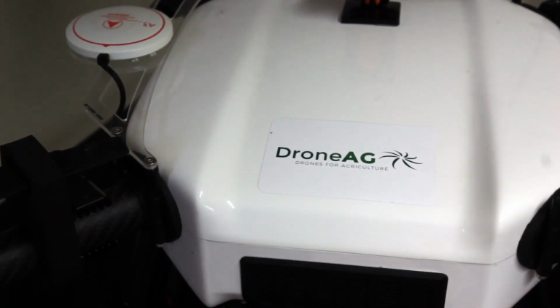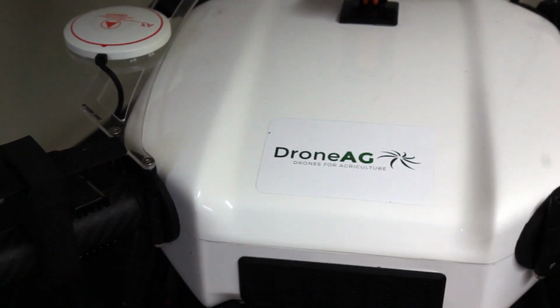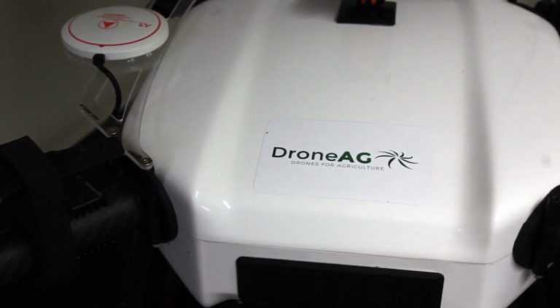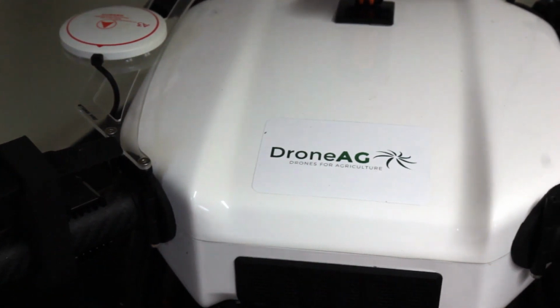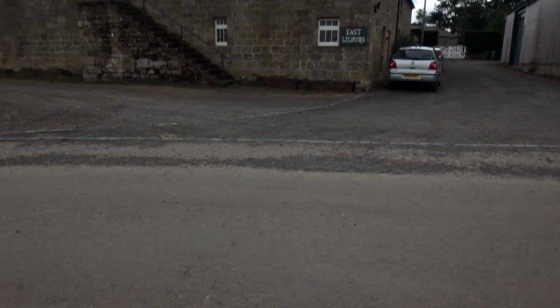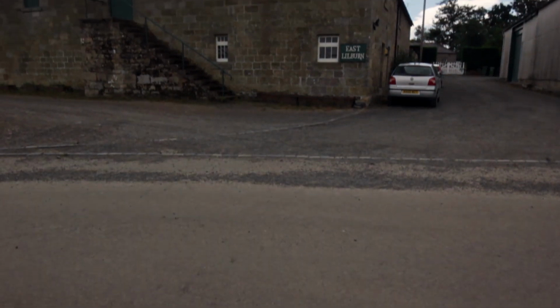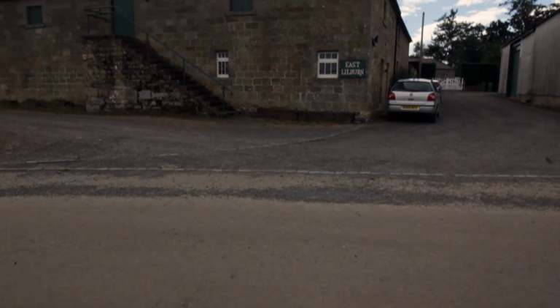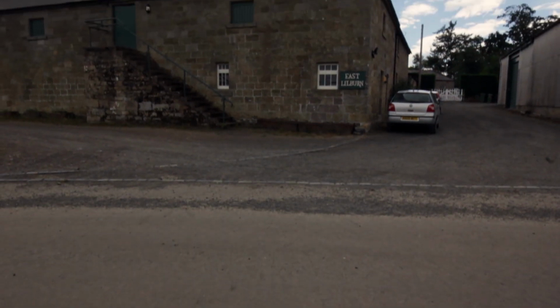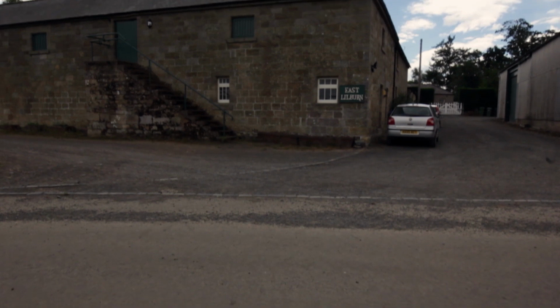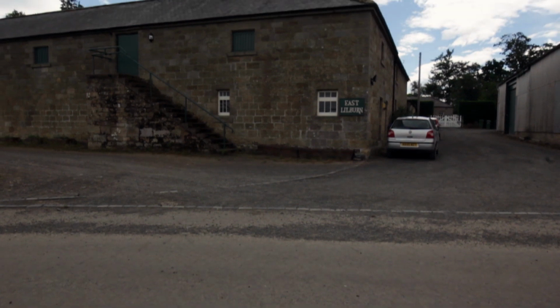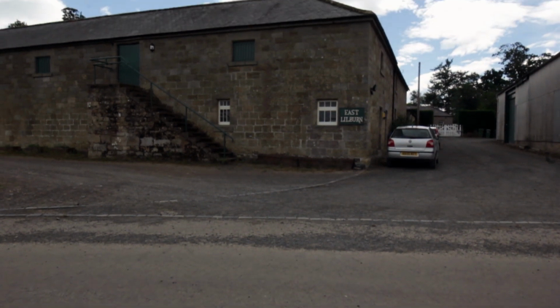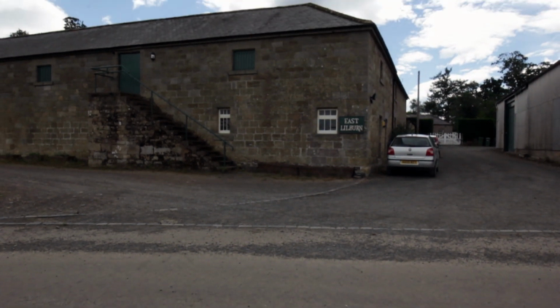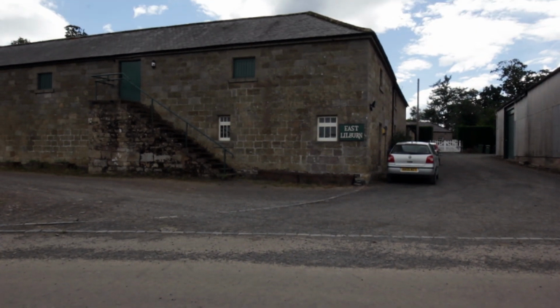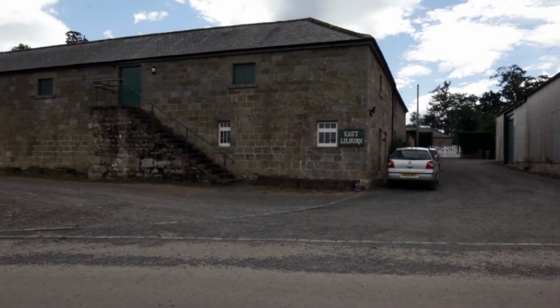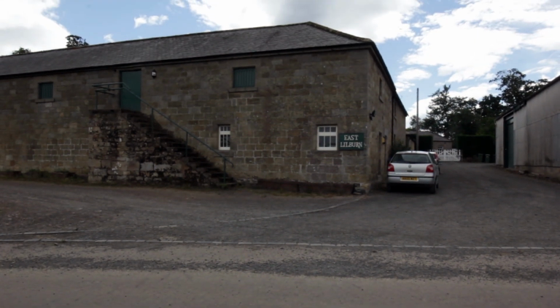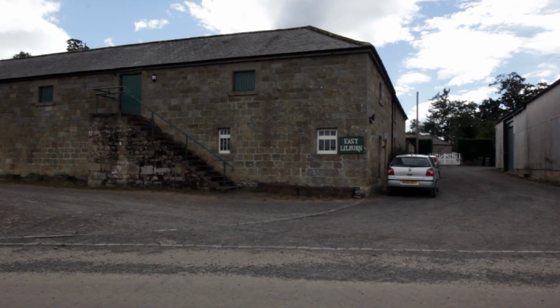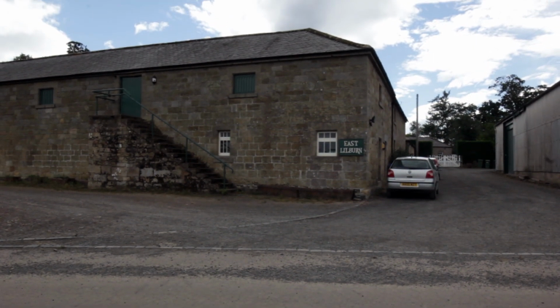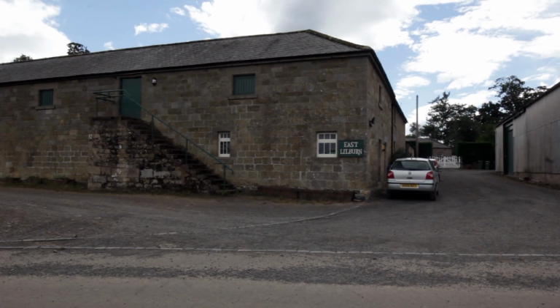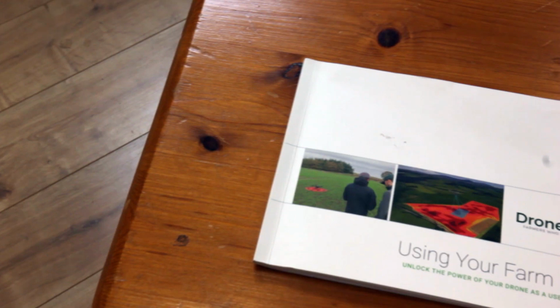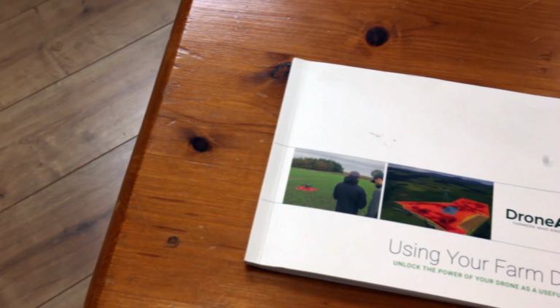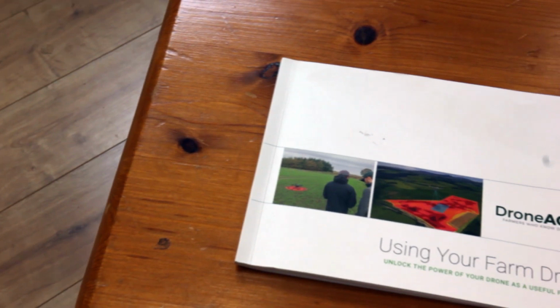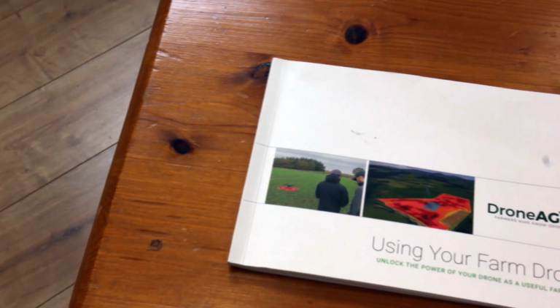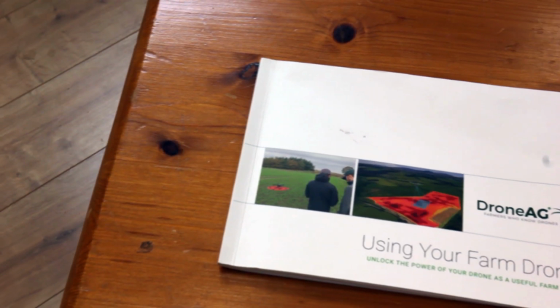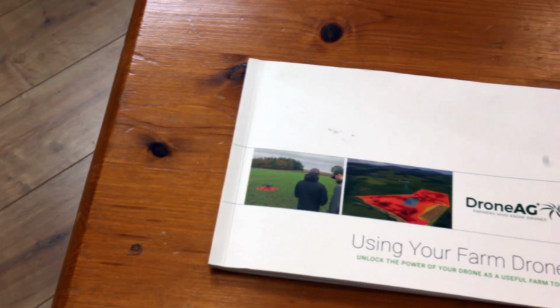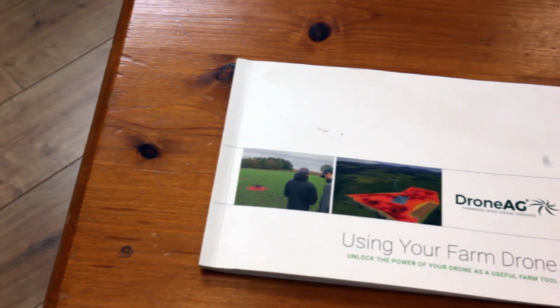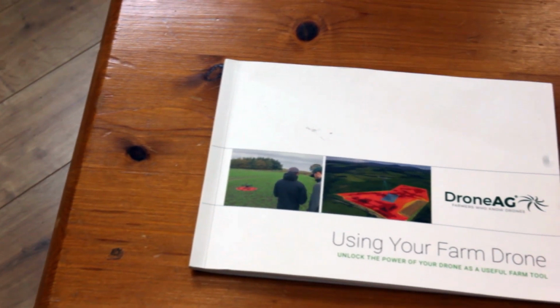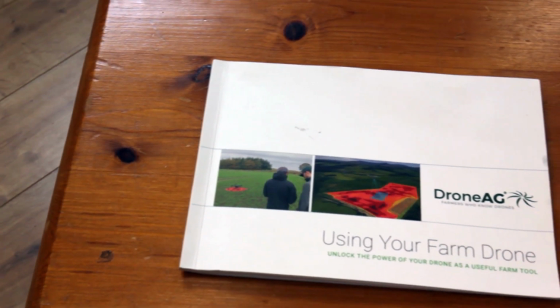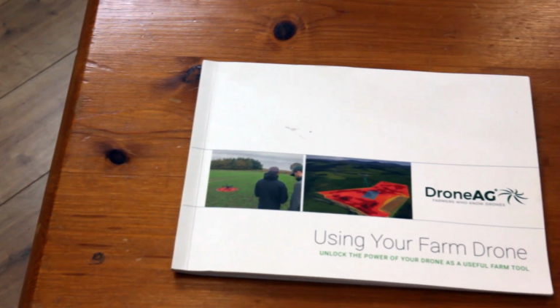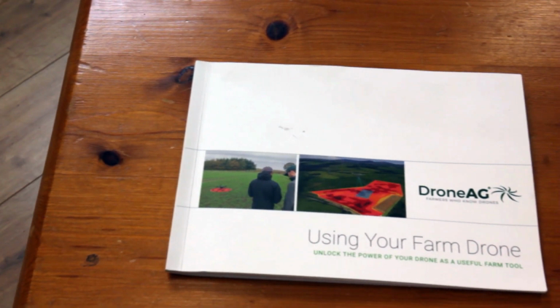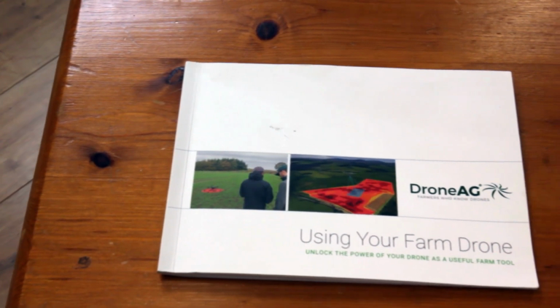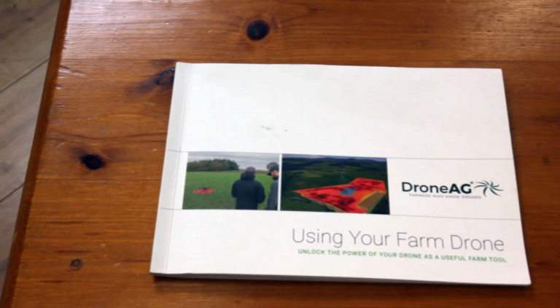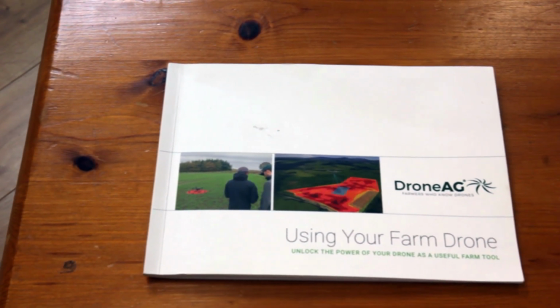So I moved back to the family farm and we started up Drone AG. We have a training course called Using Your Farm Drone.